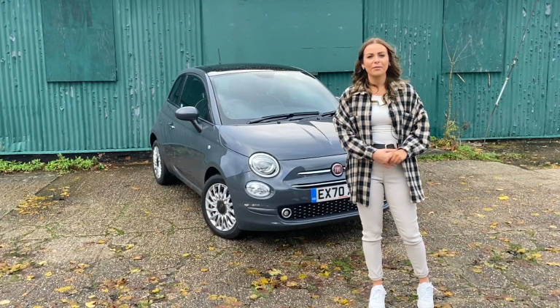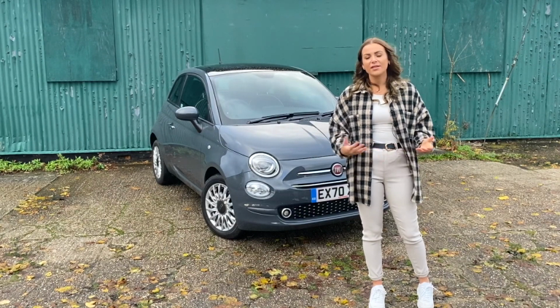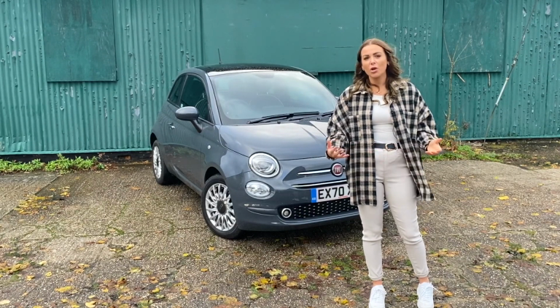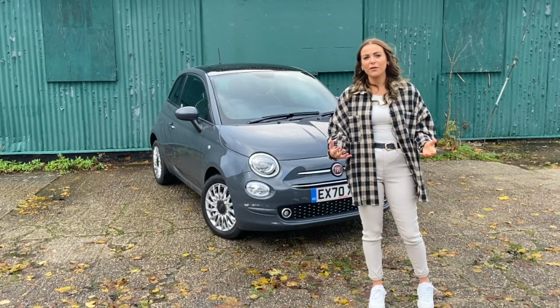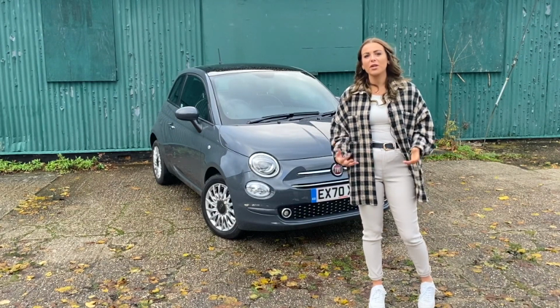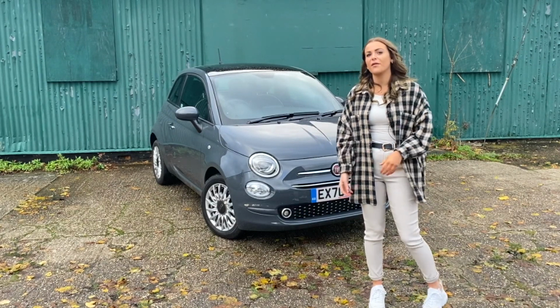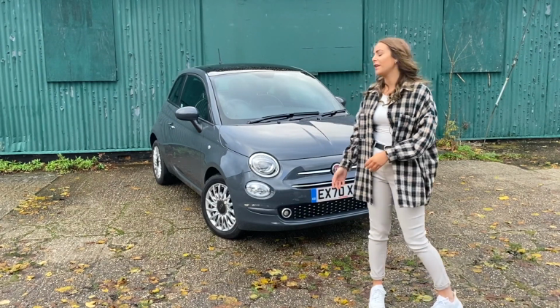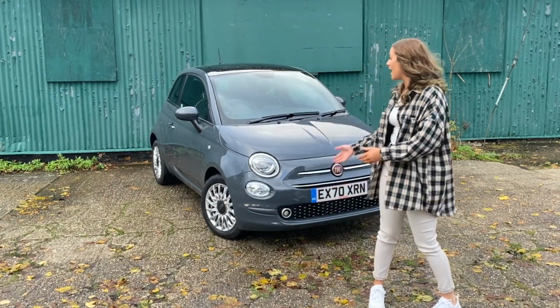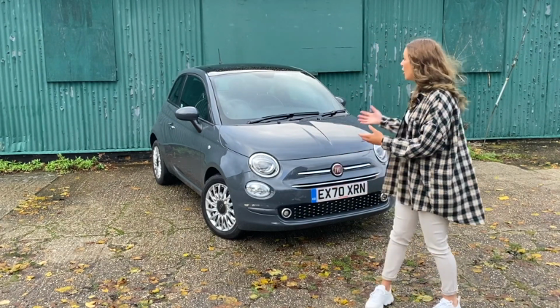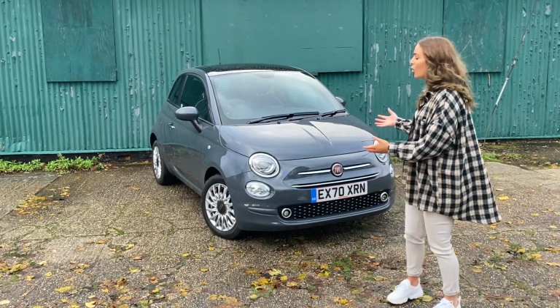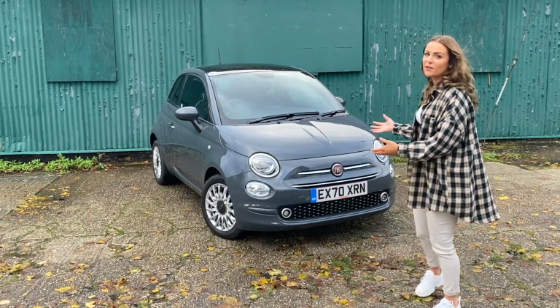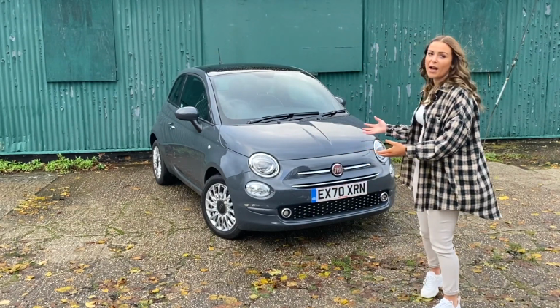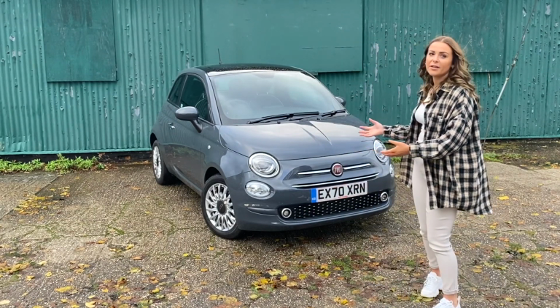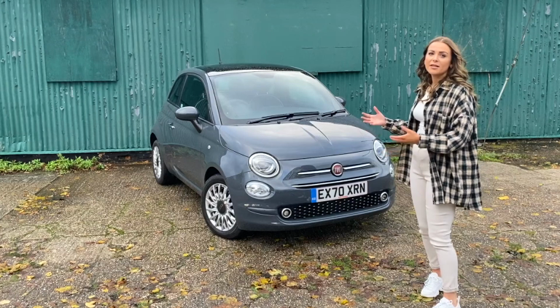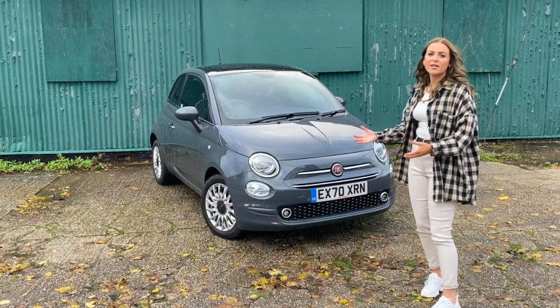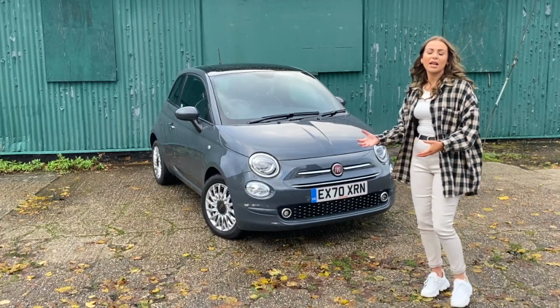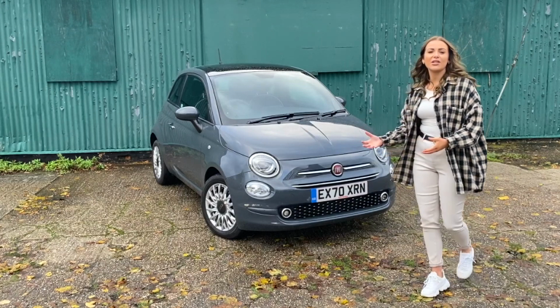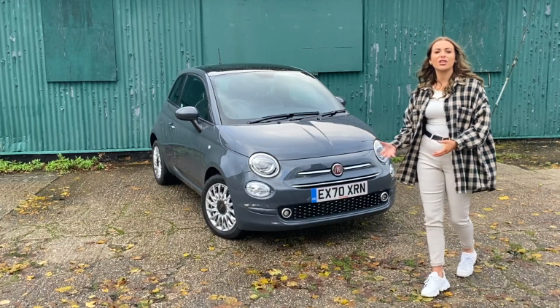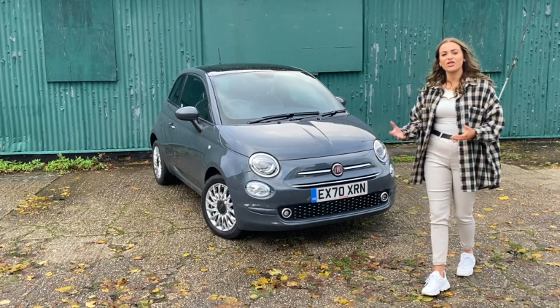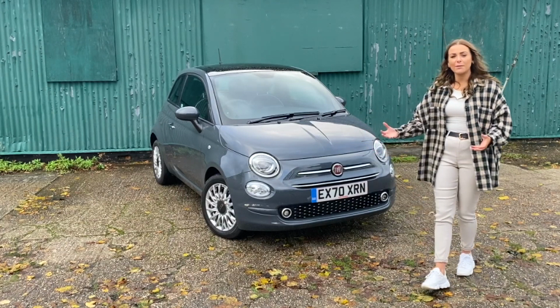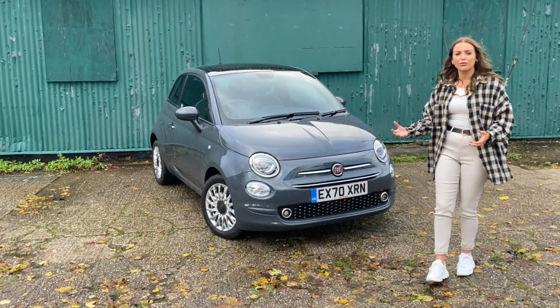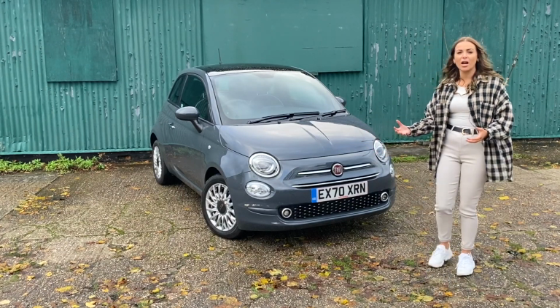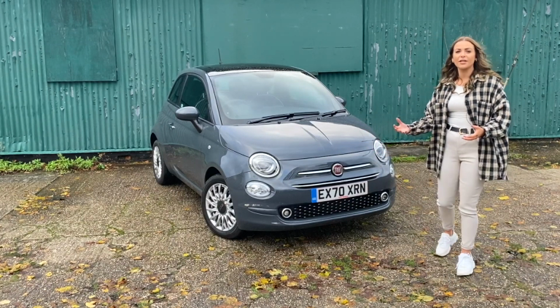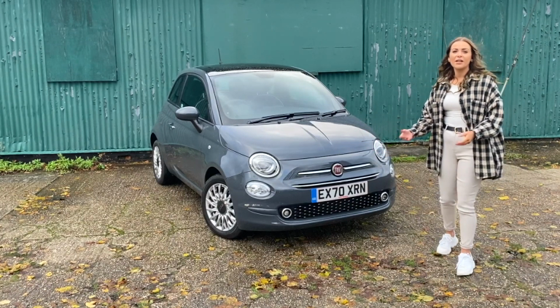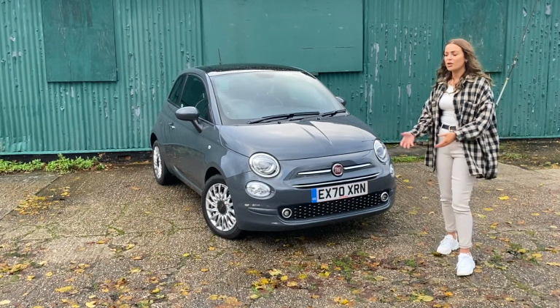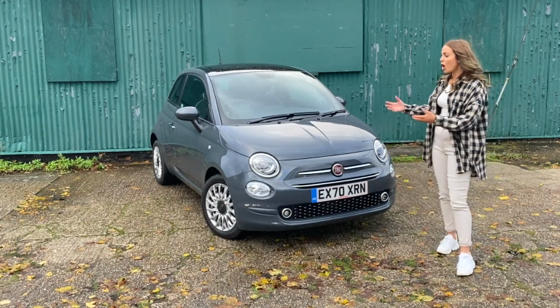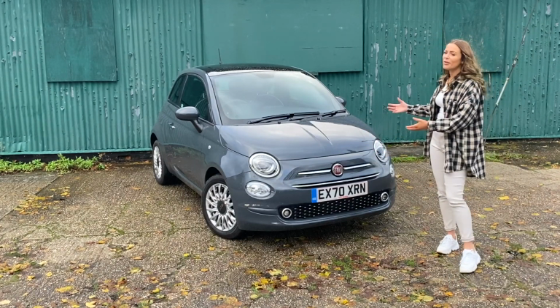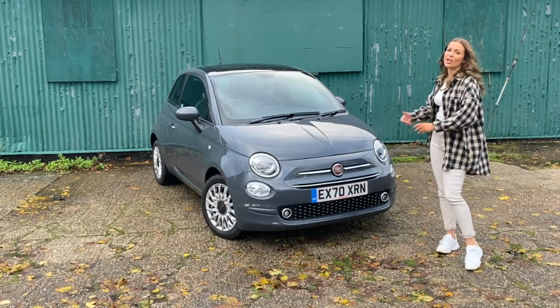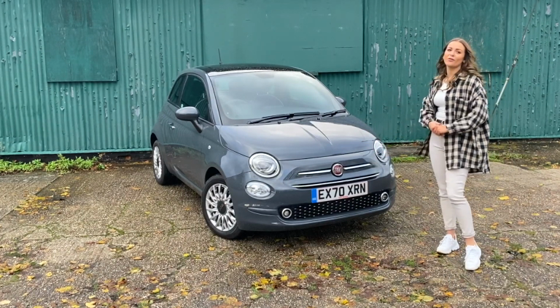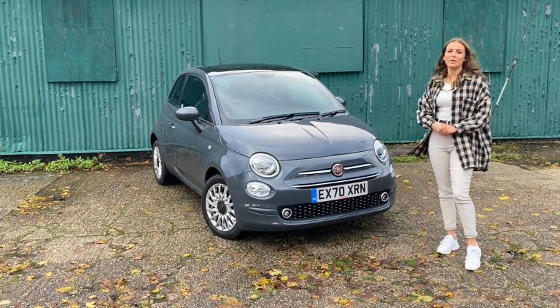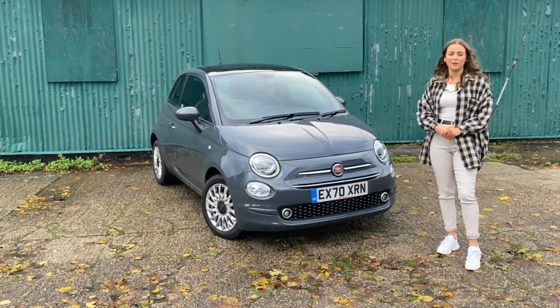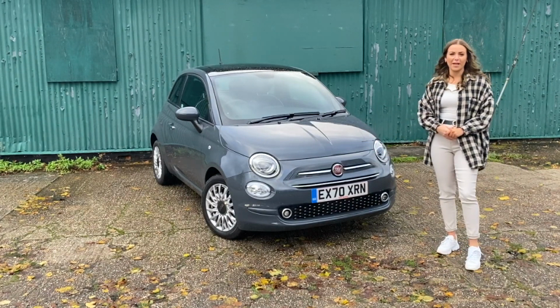So if you want something that looks fun and stylish and is cheap to run, then you can't really go wrong with the Fiat.